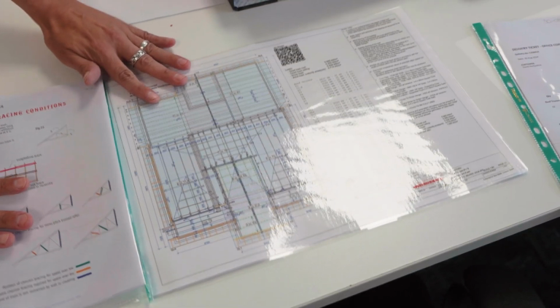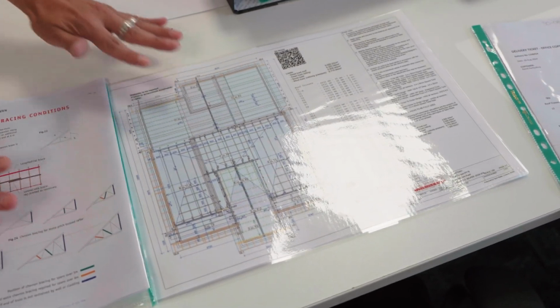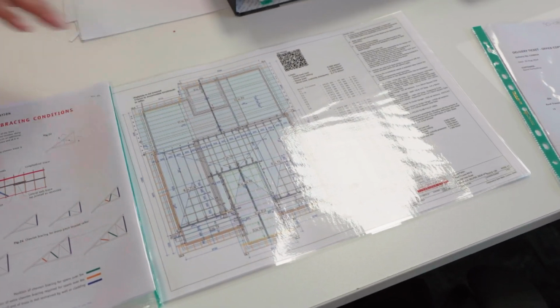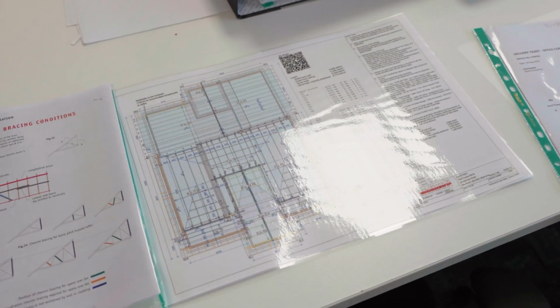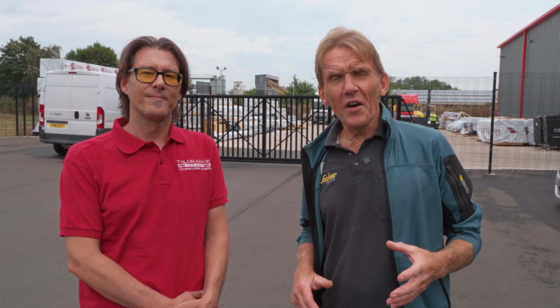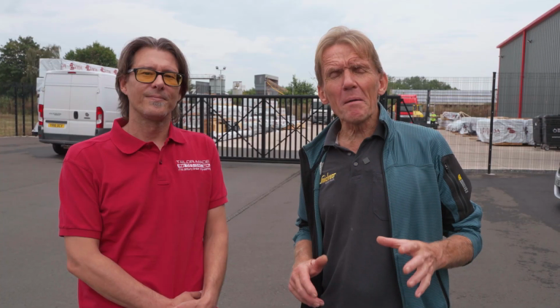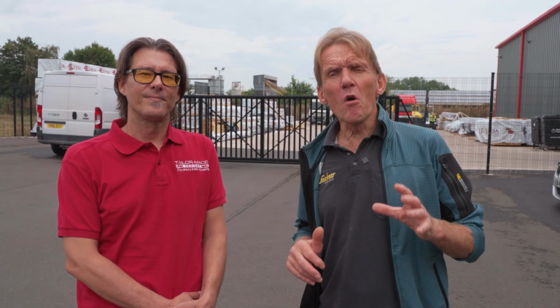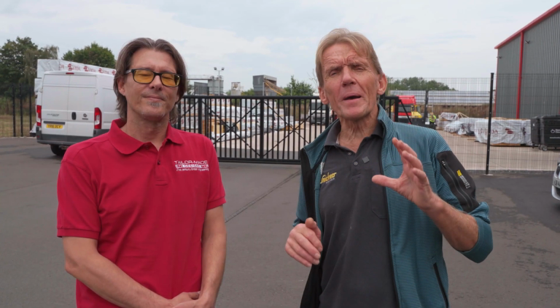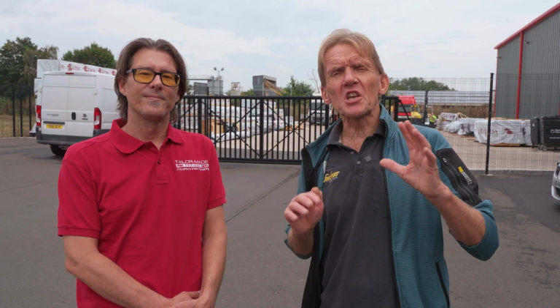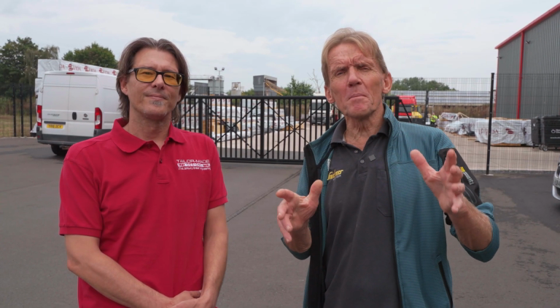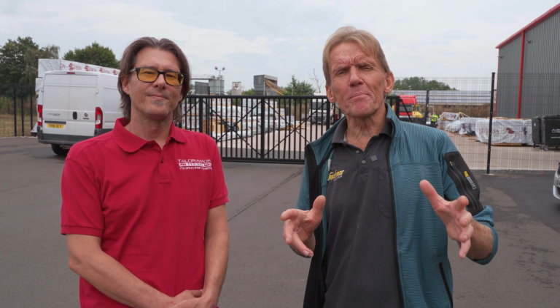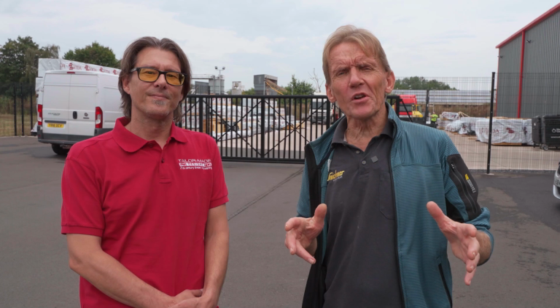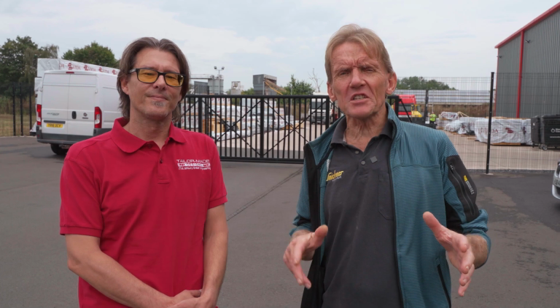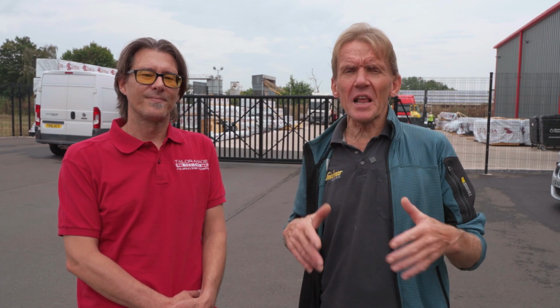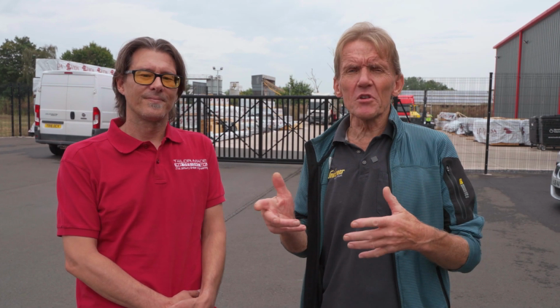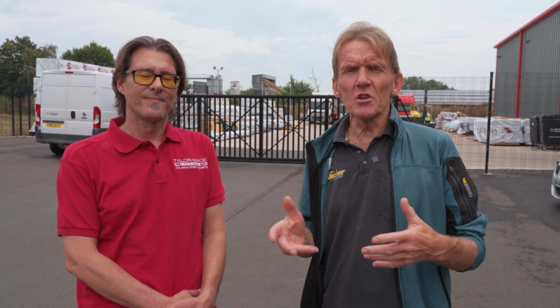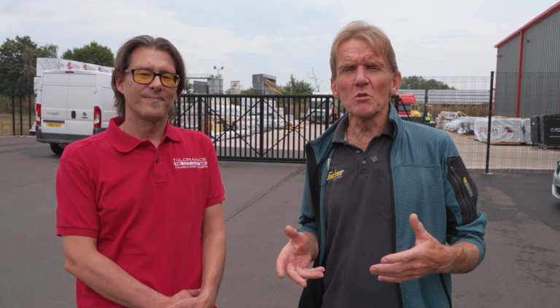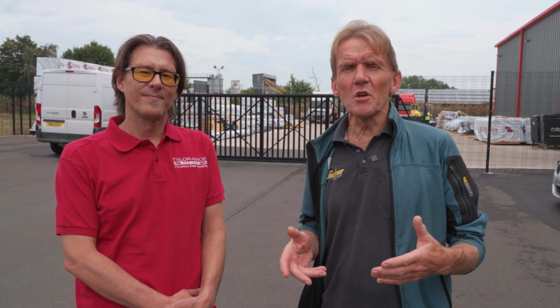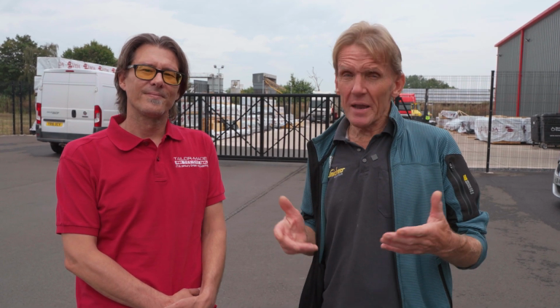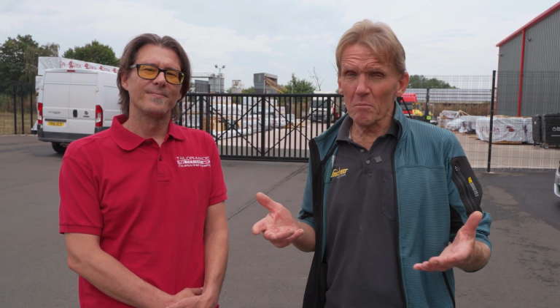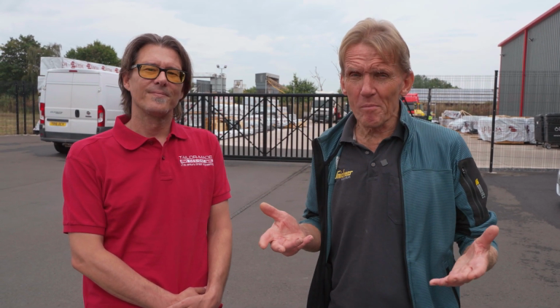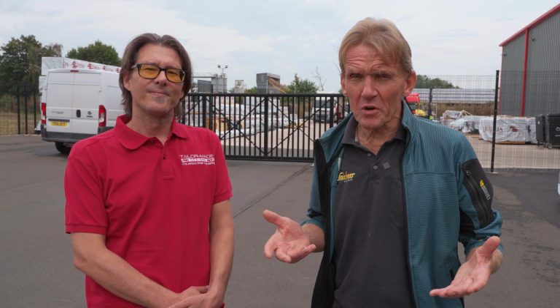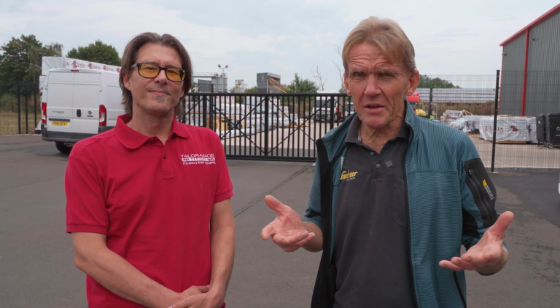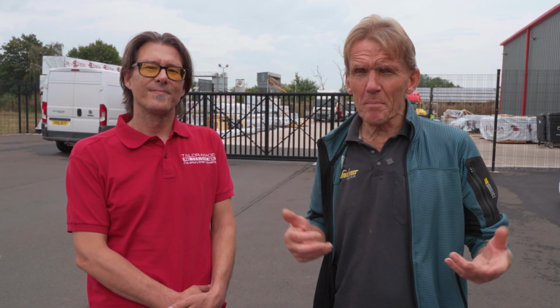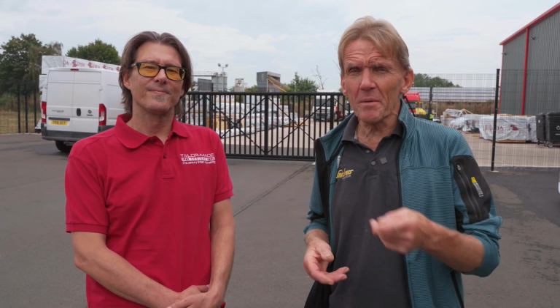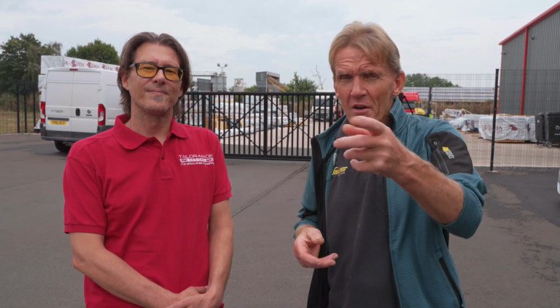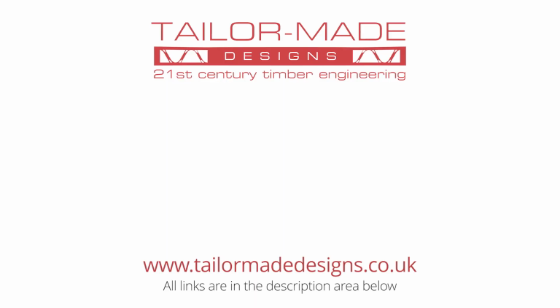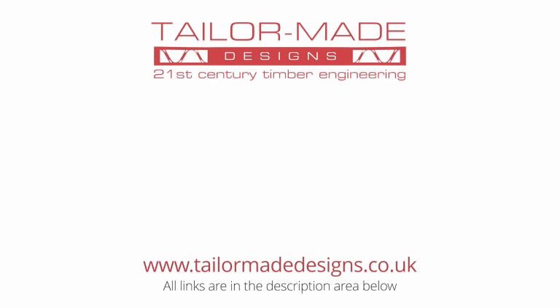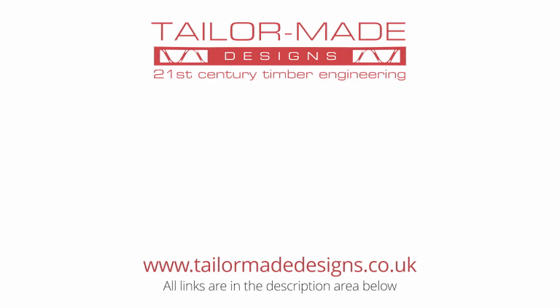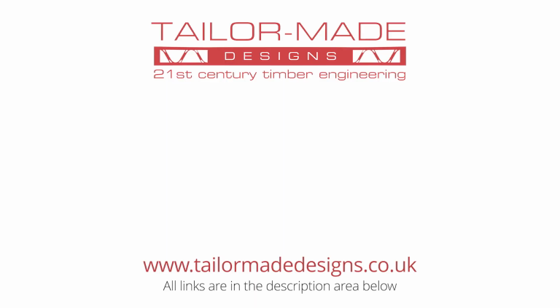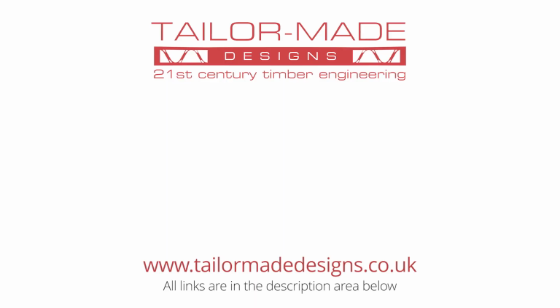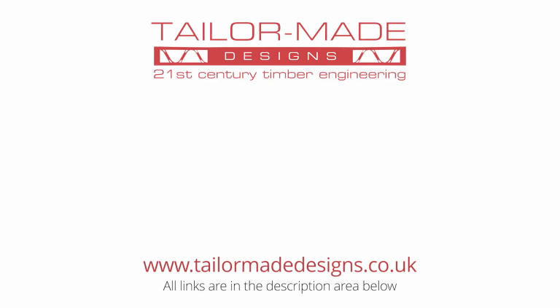If you want to find out more about Tailor-Made products, how you can use them, and more importantly how you can buy them, follow the links on the screen.